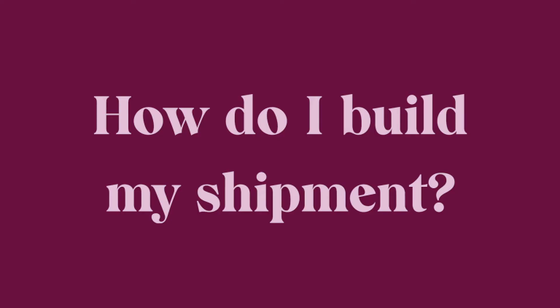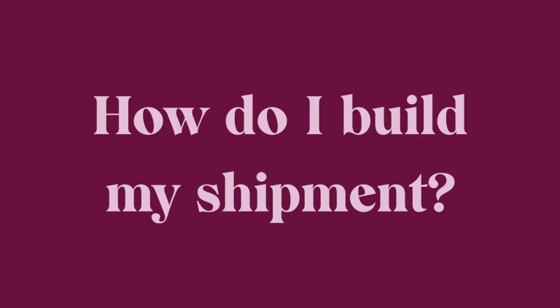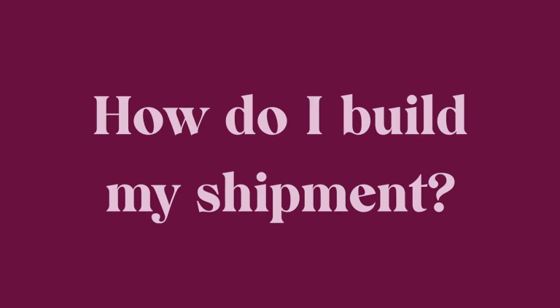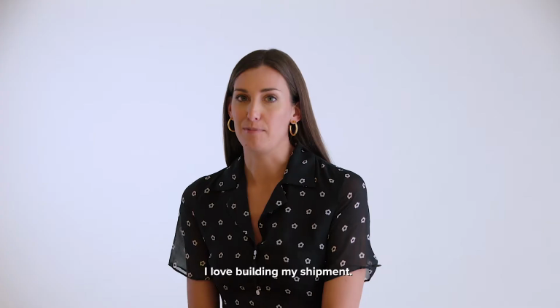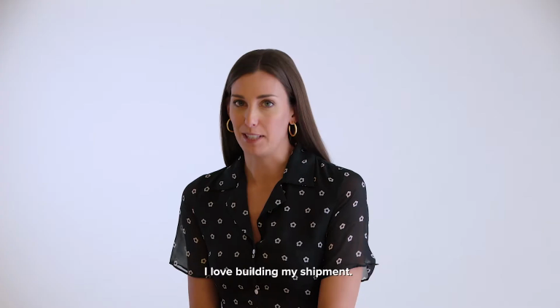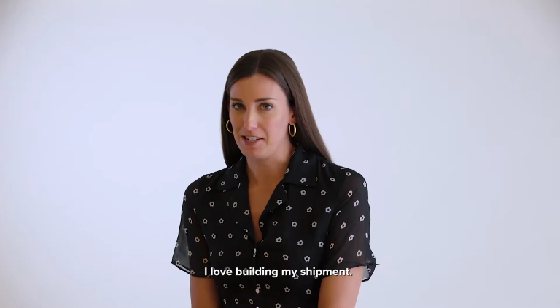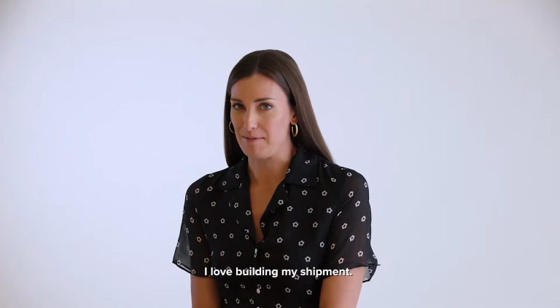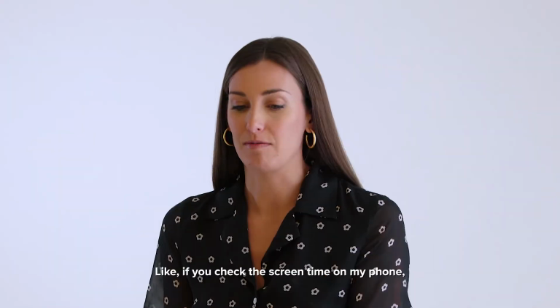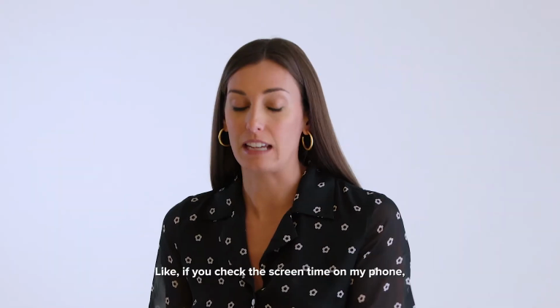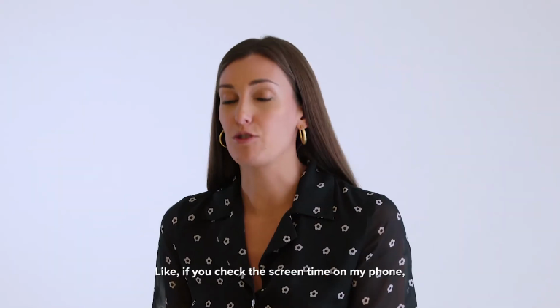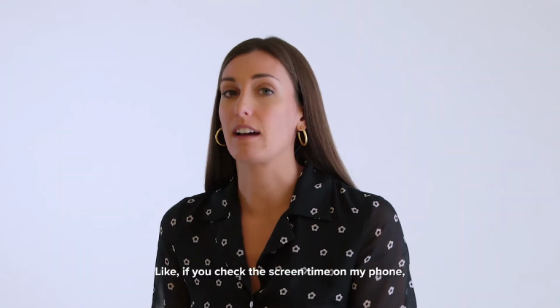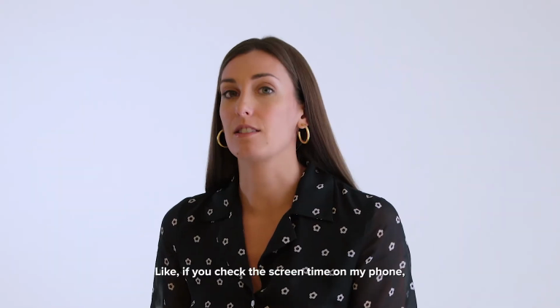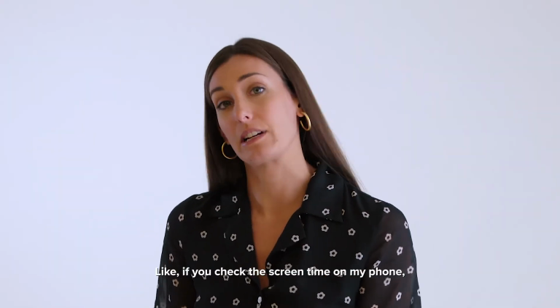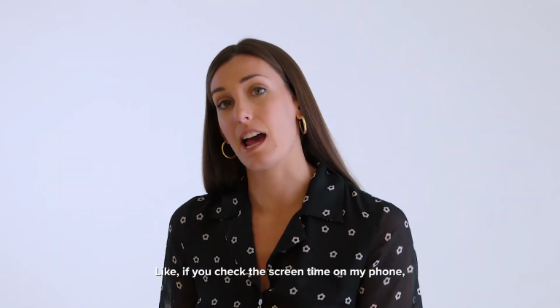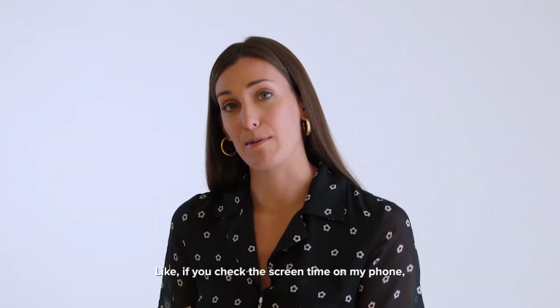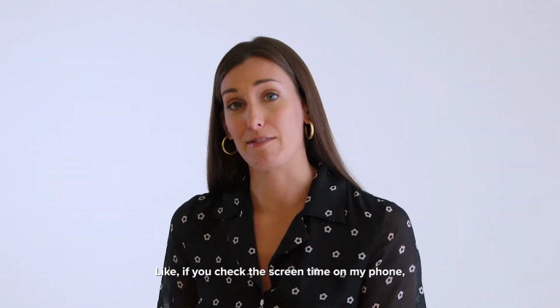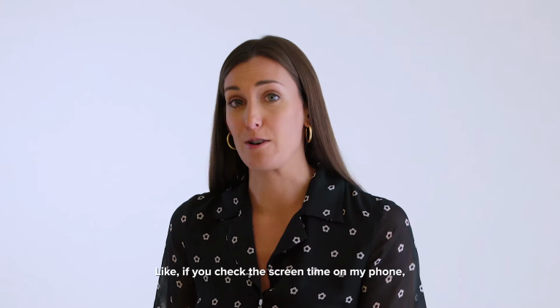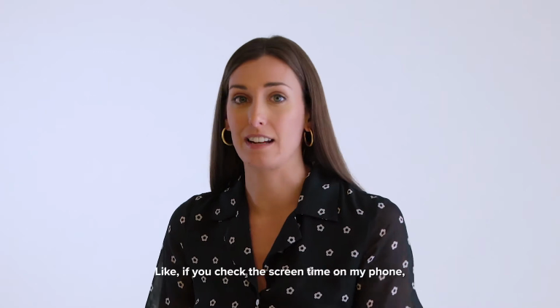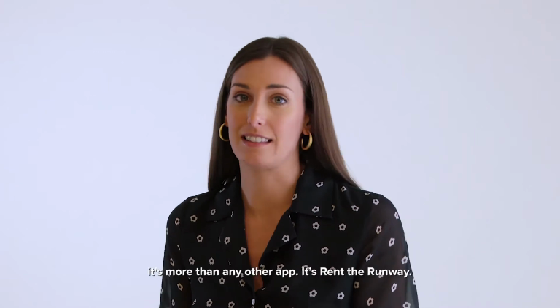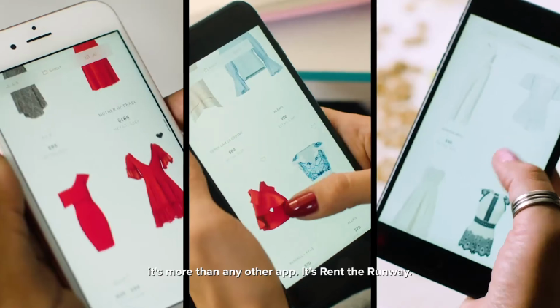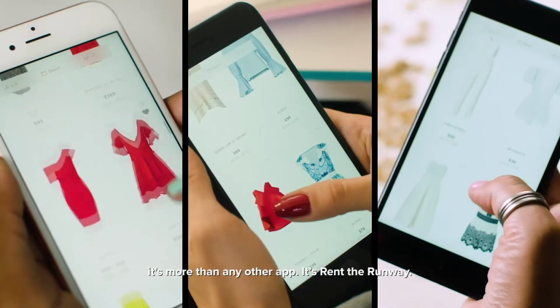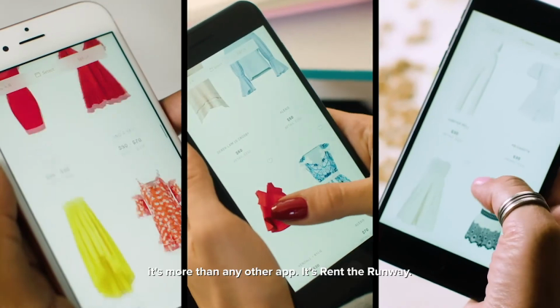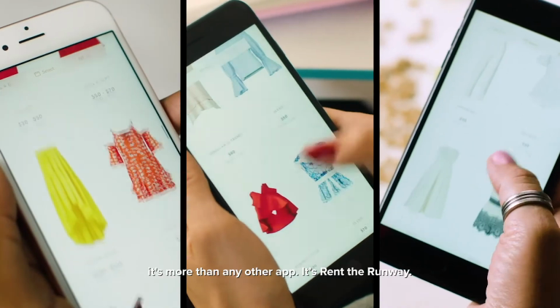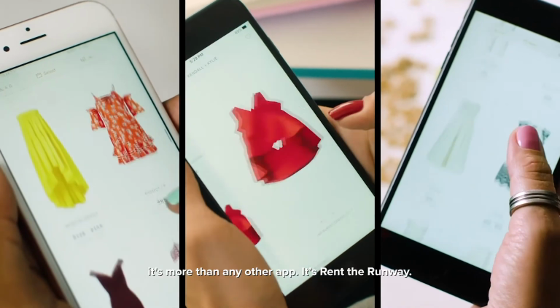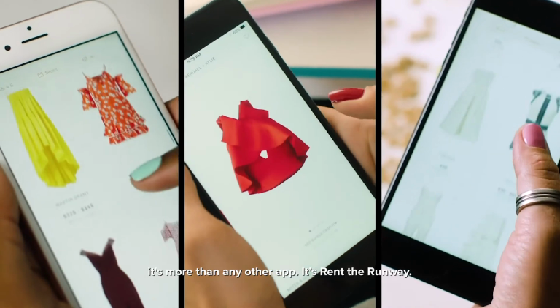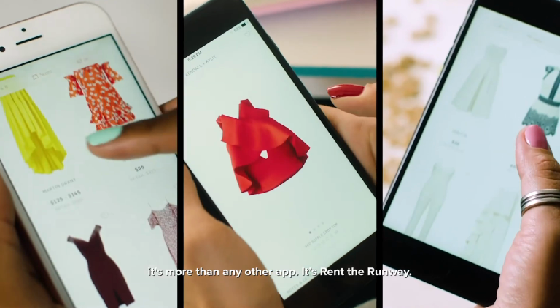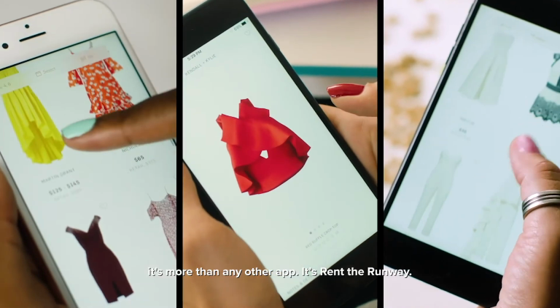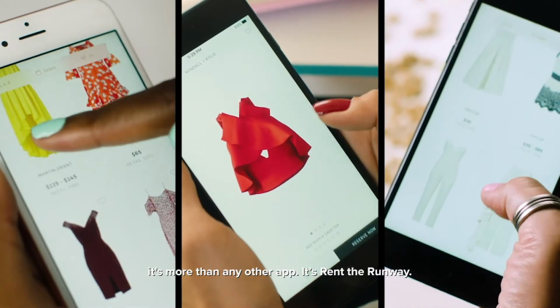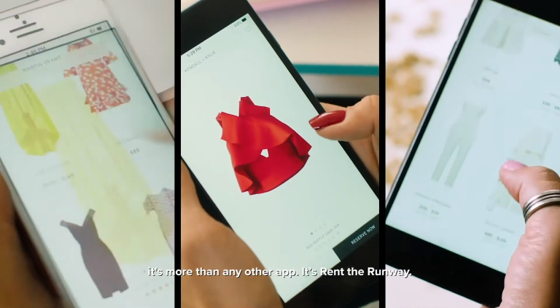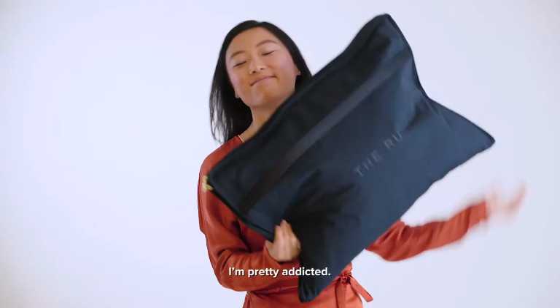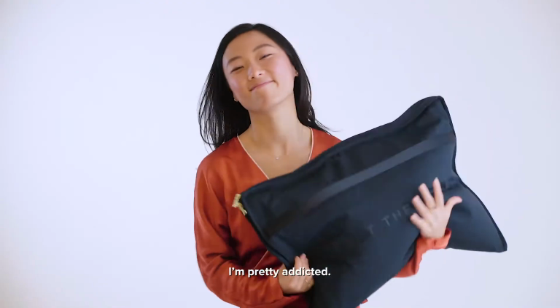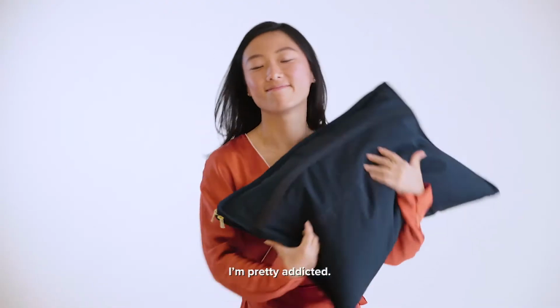I love building my shipment. Like if you check the screen time on my phone, it's more than any other app in Rent the Runway. I'm pretty addicted.